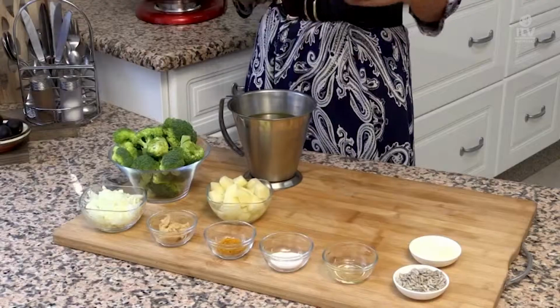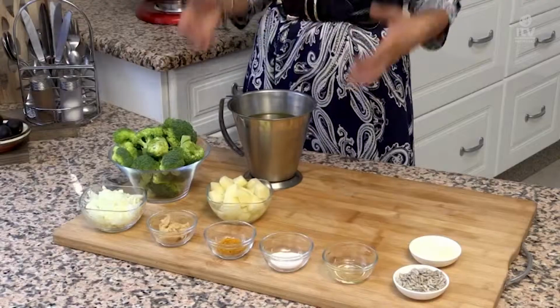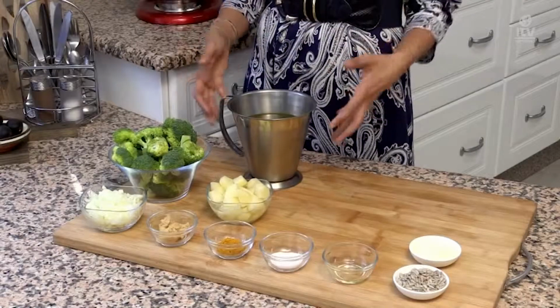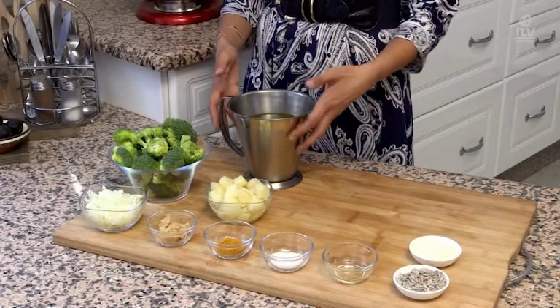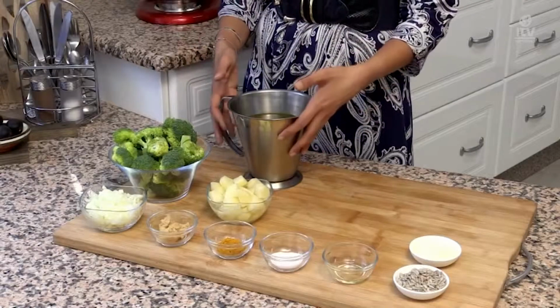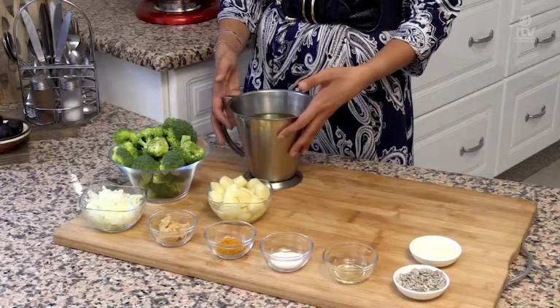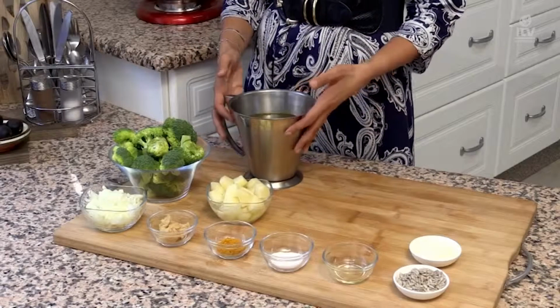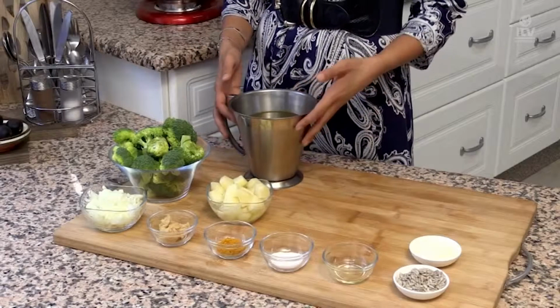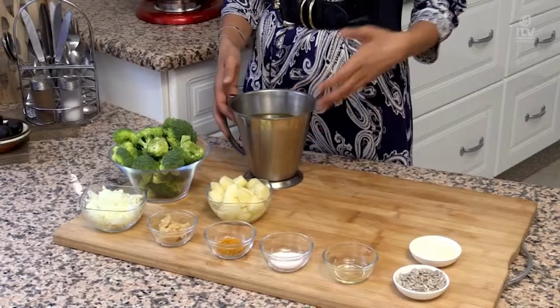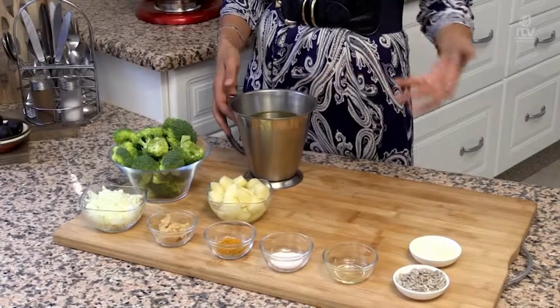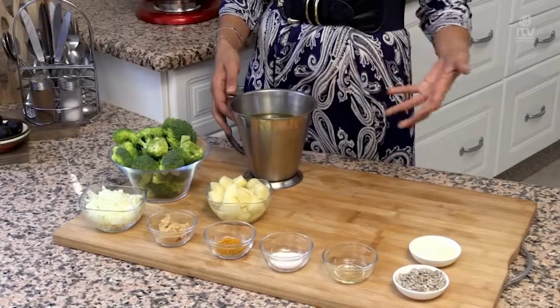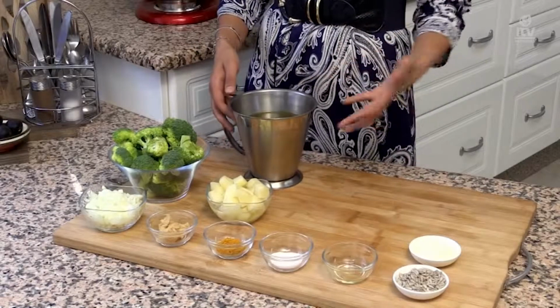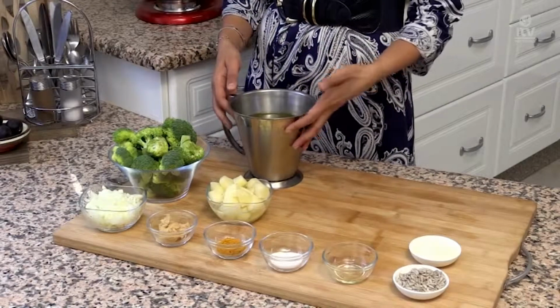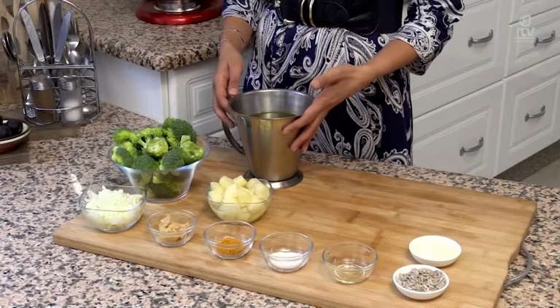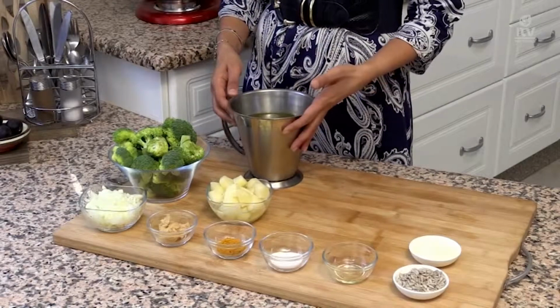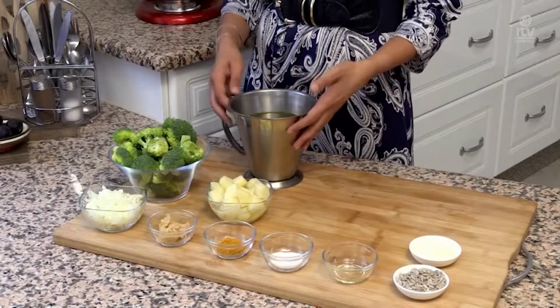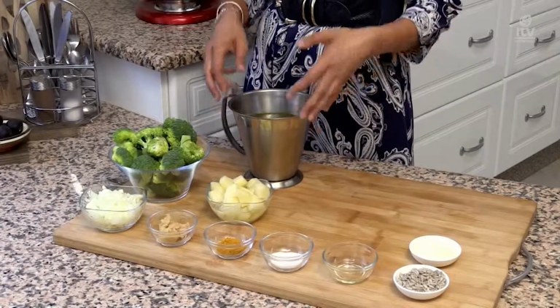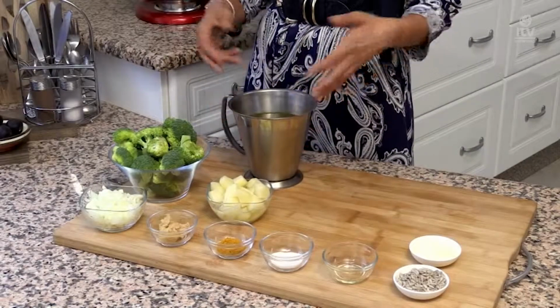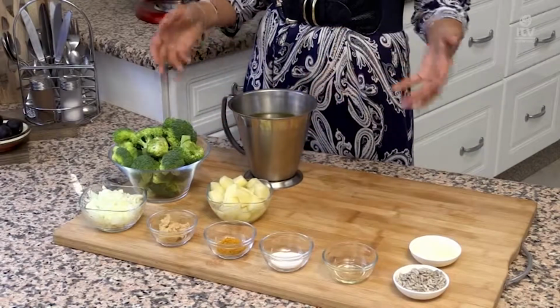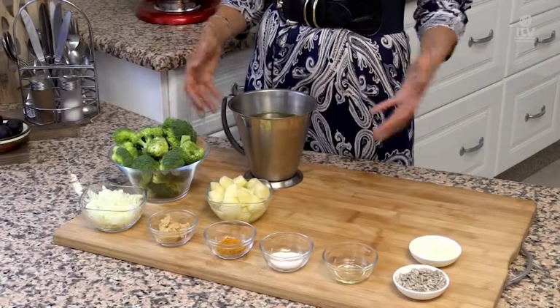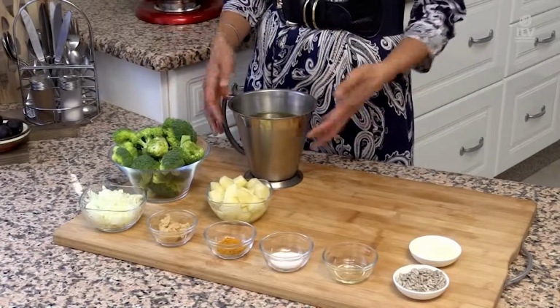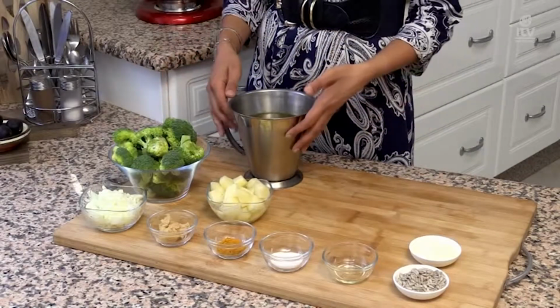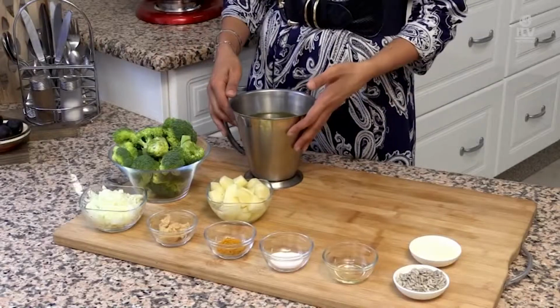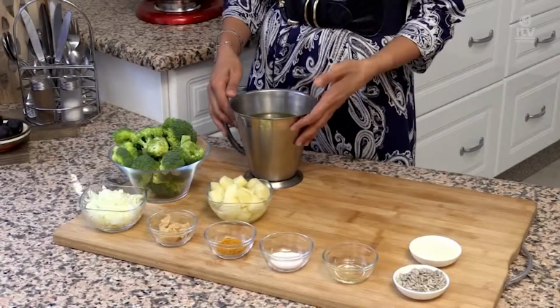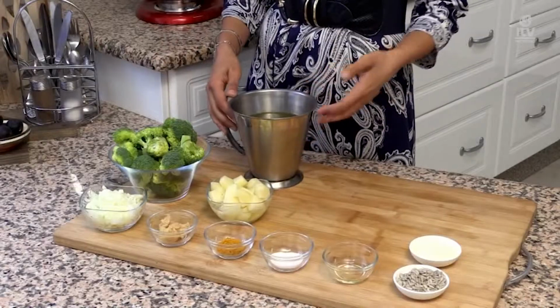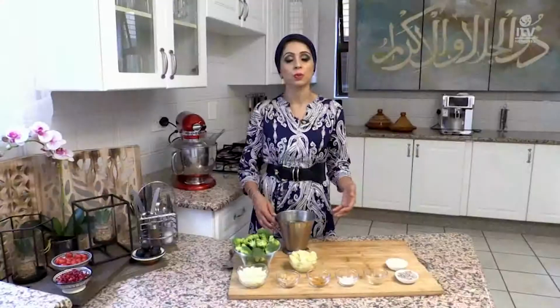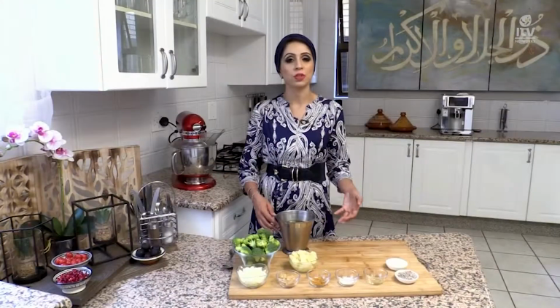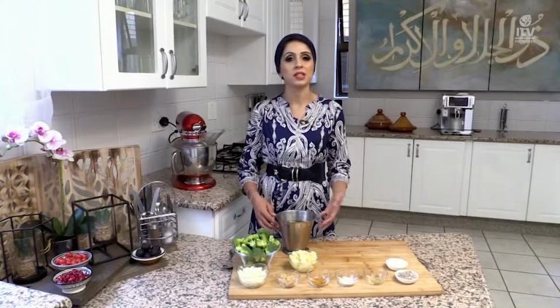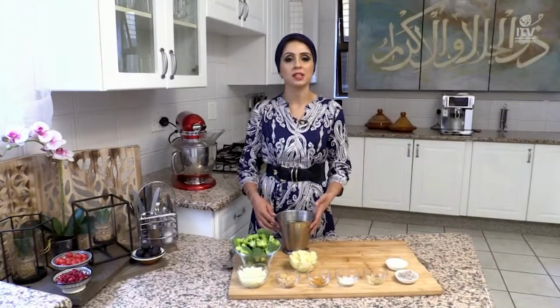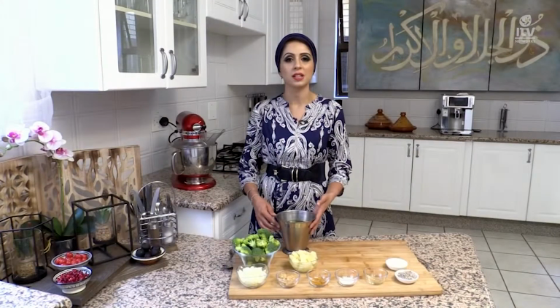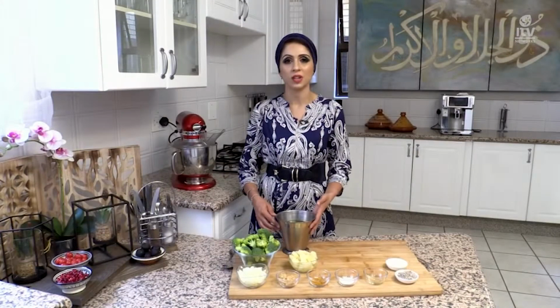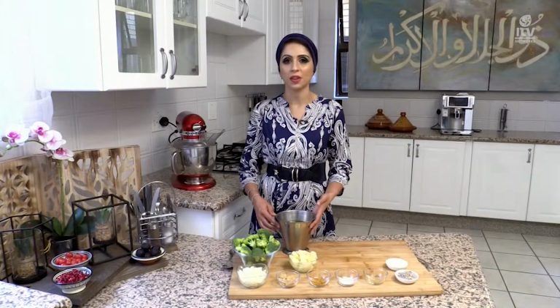We're going to take all these ingredients to the stove area, and I'm going to show you how to put this easily together.